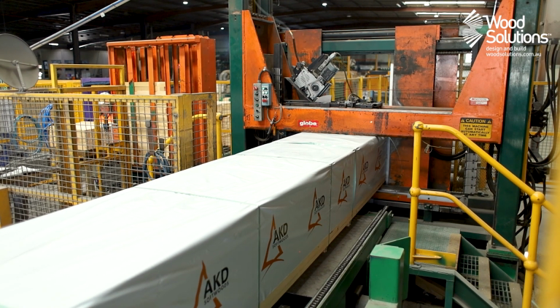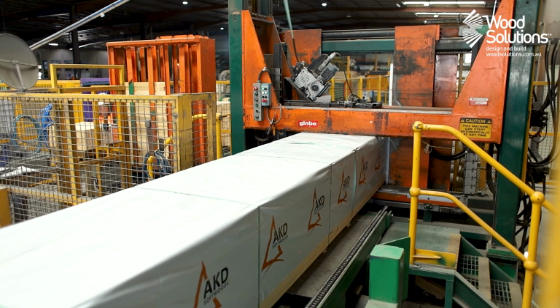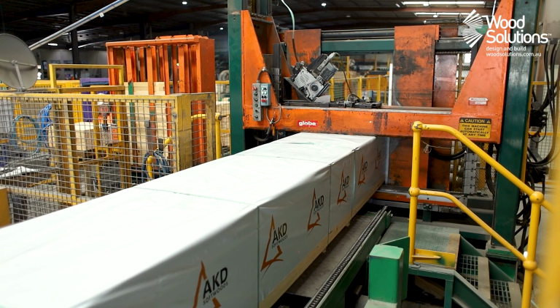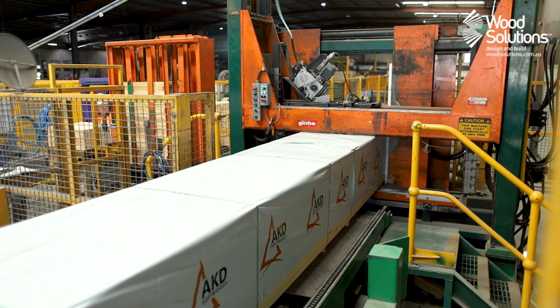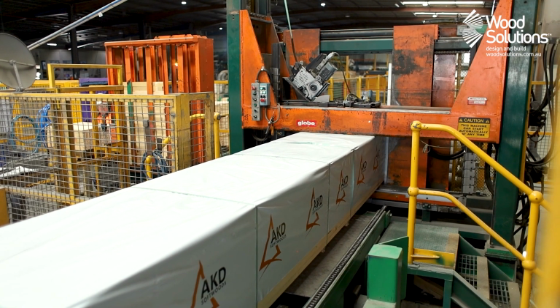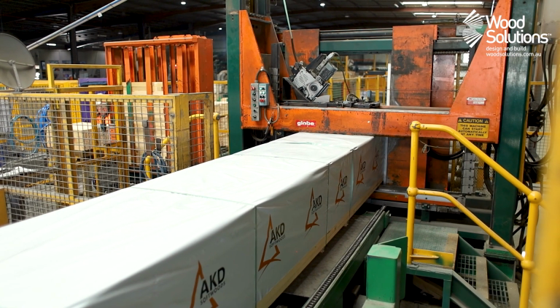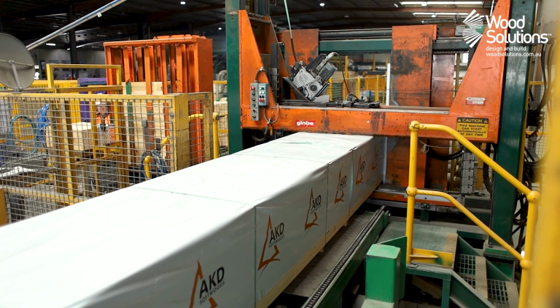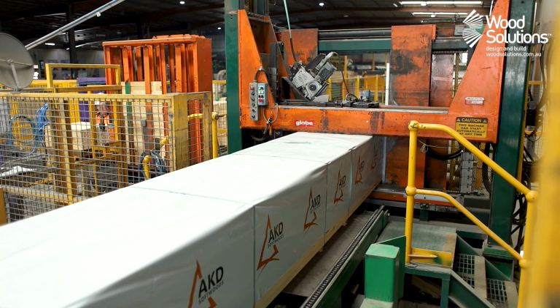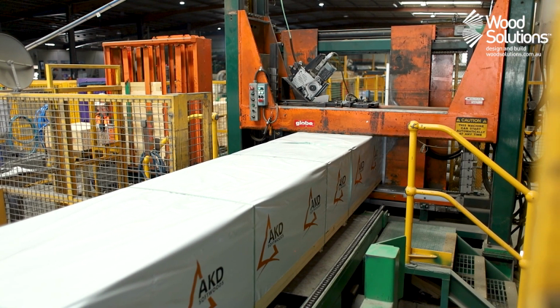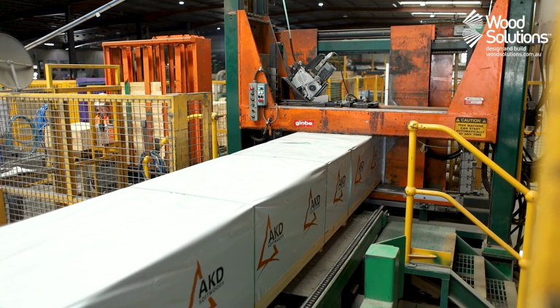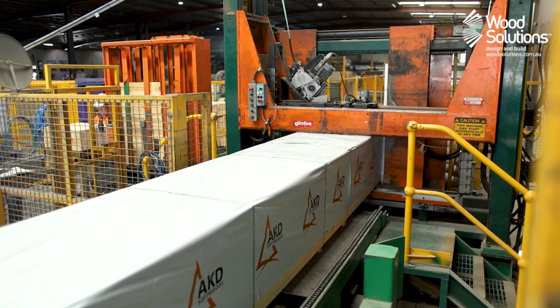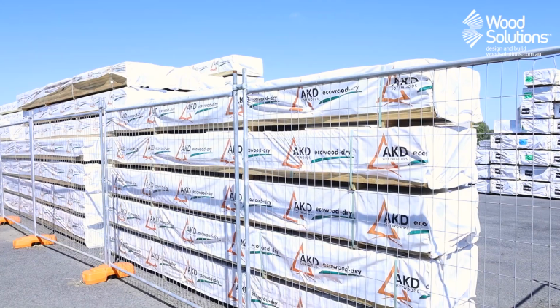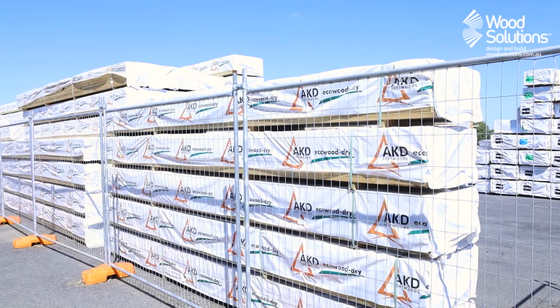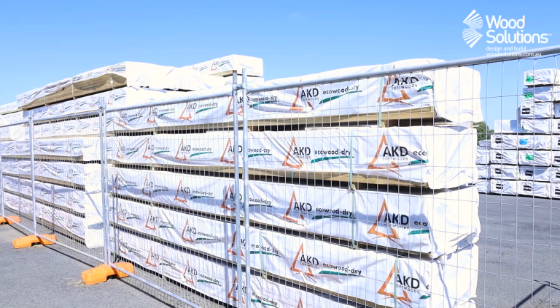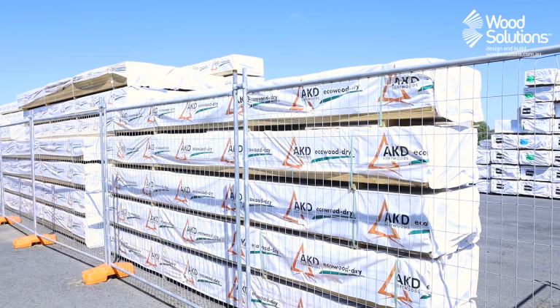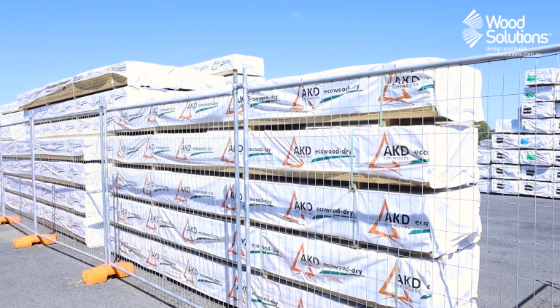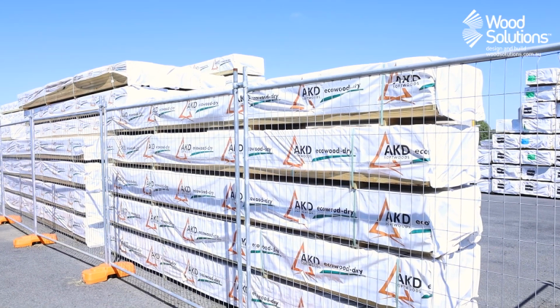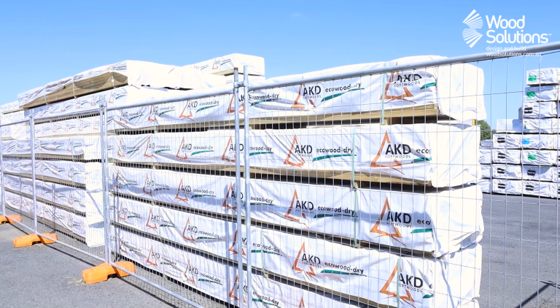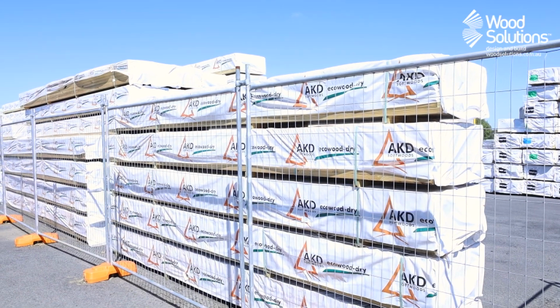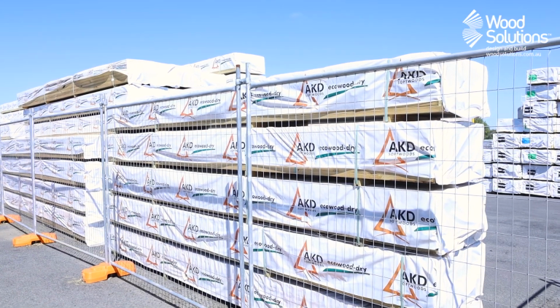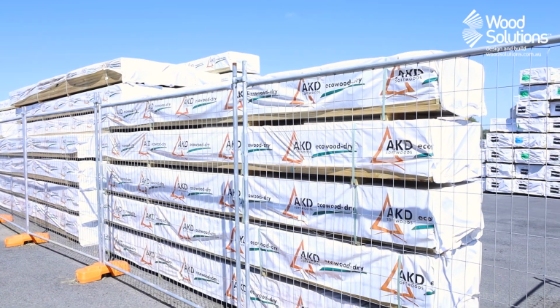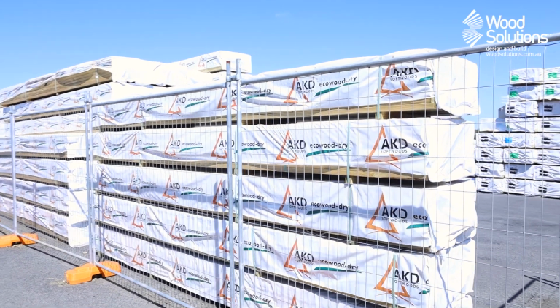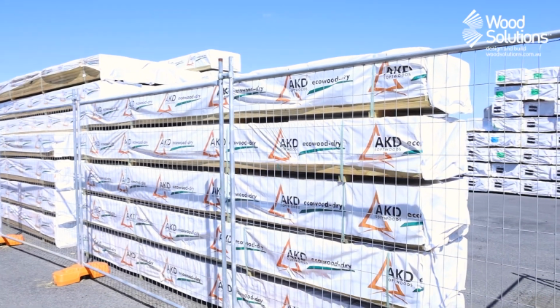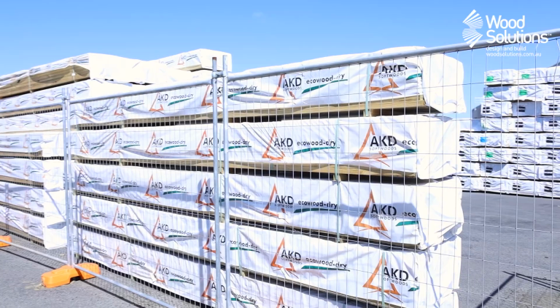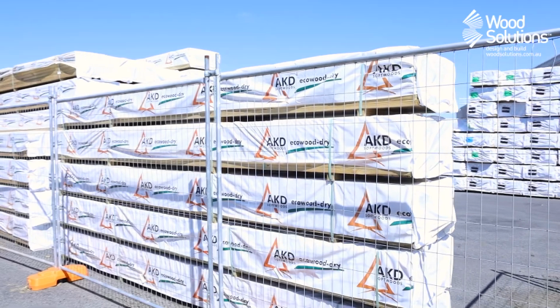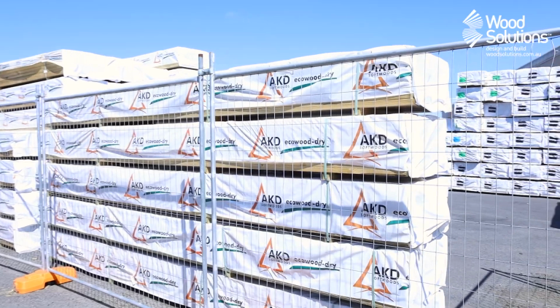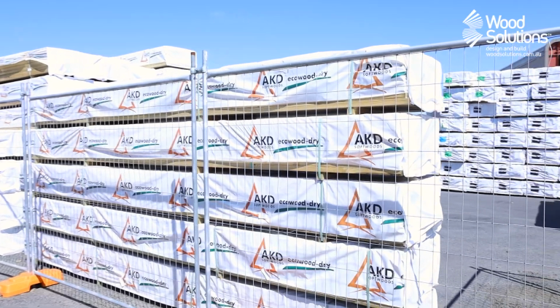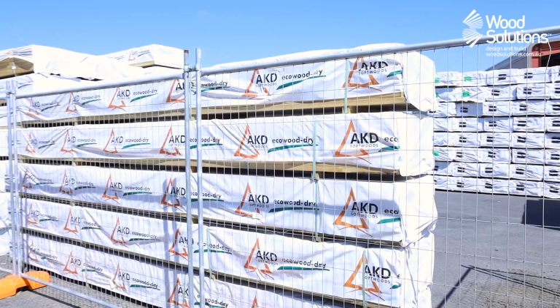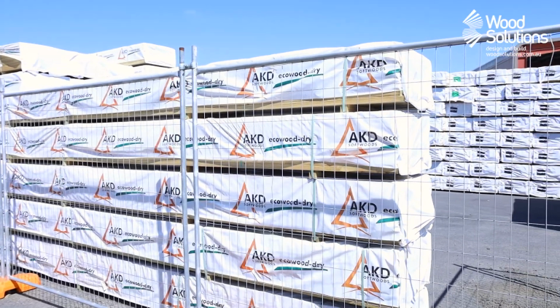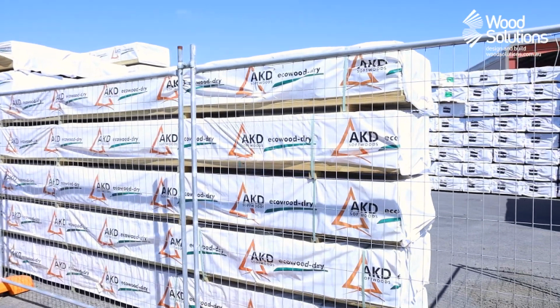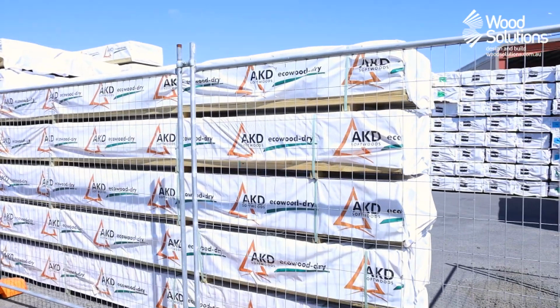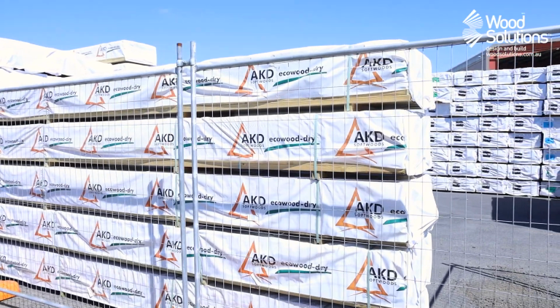Once checked for the last time, packs are wrapped with weather protection and distributed to projects all around Australia.